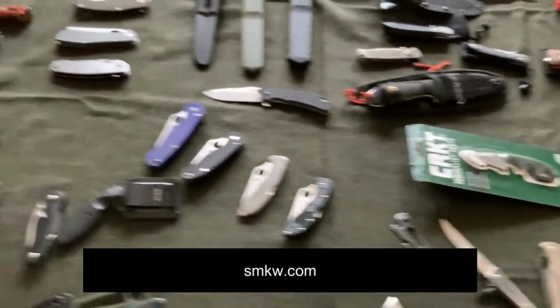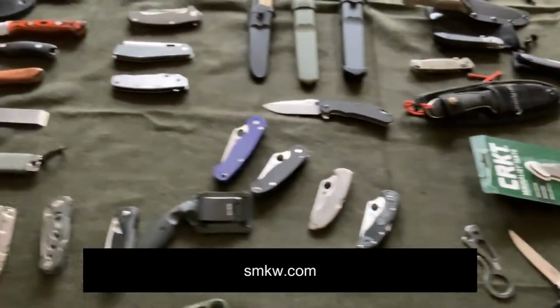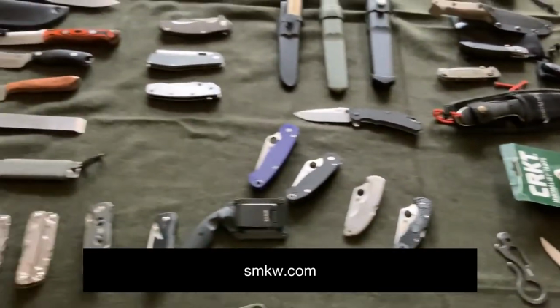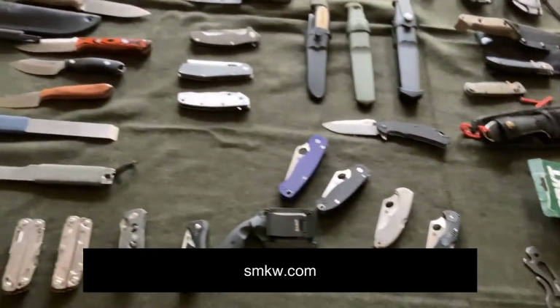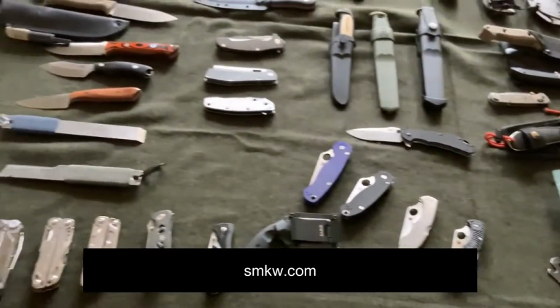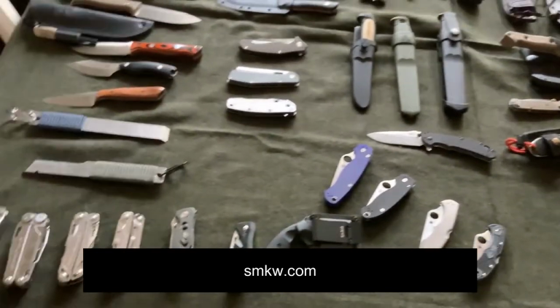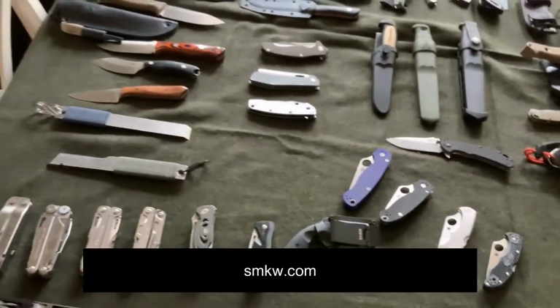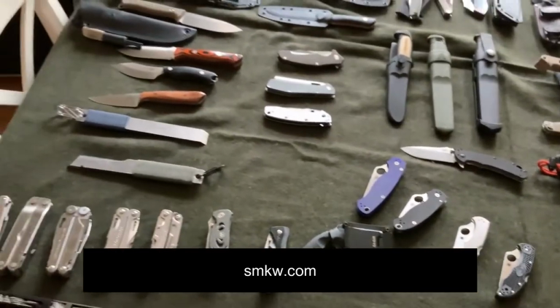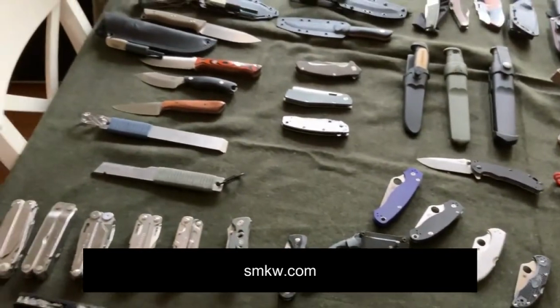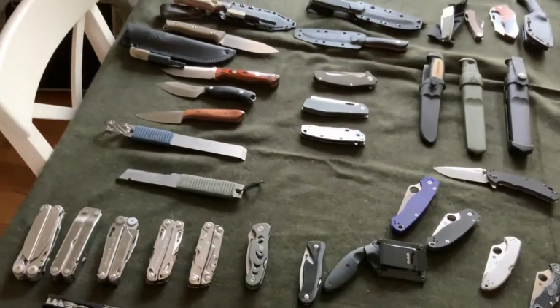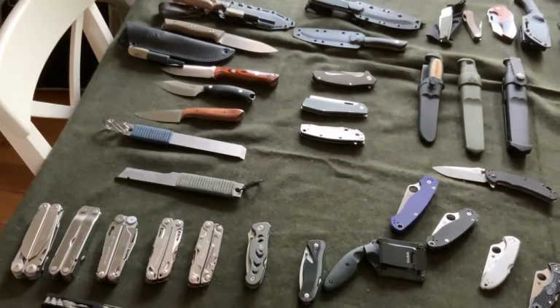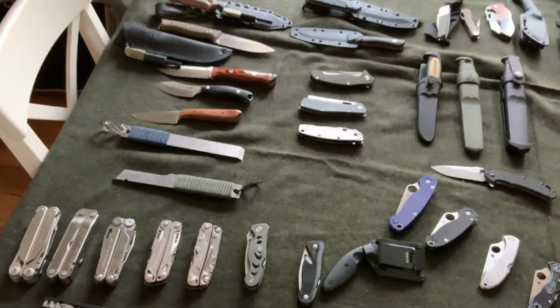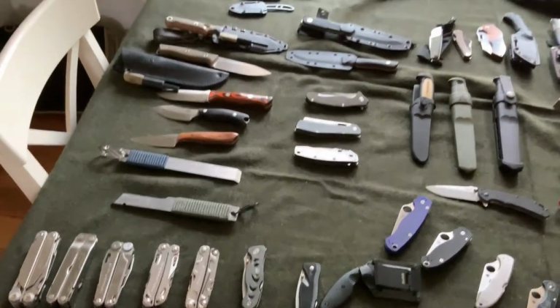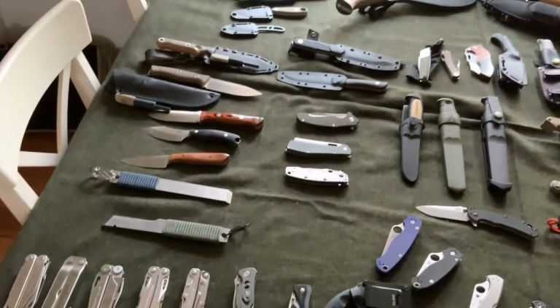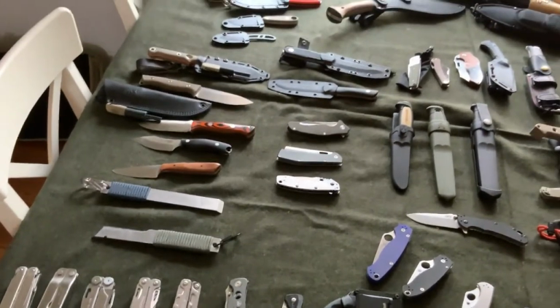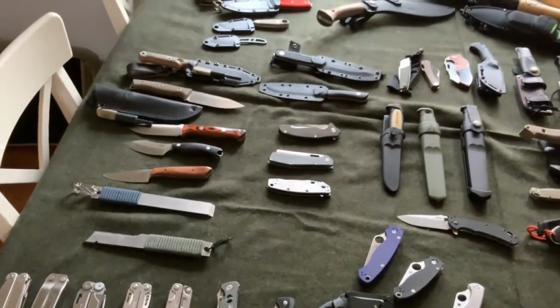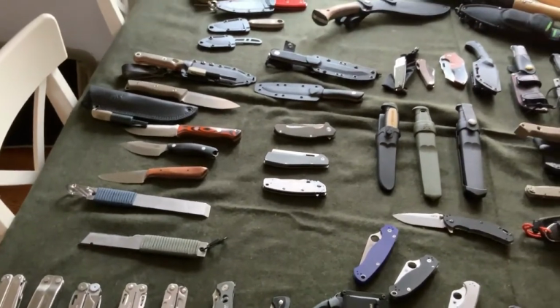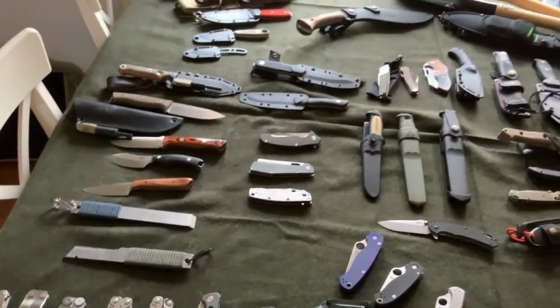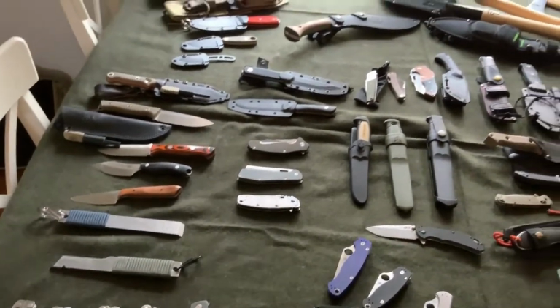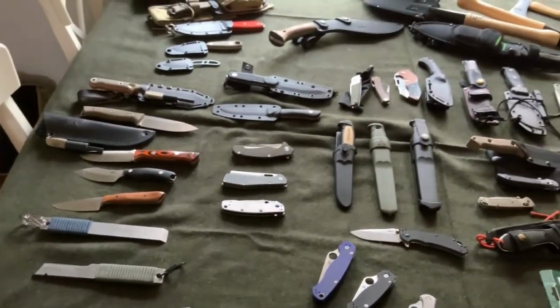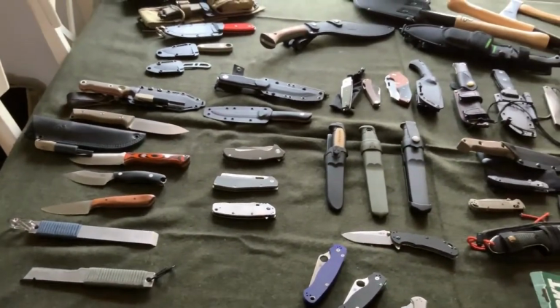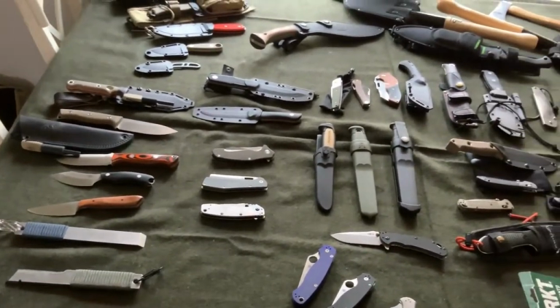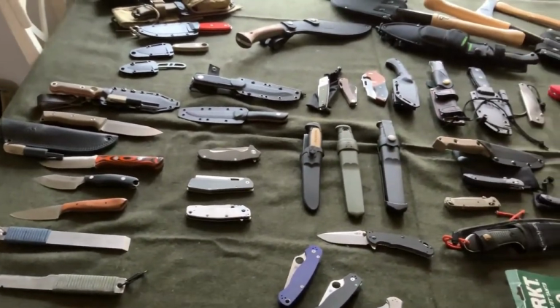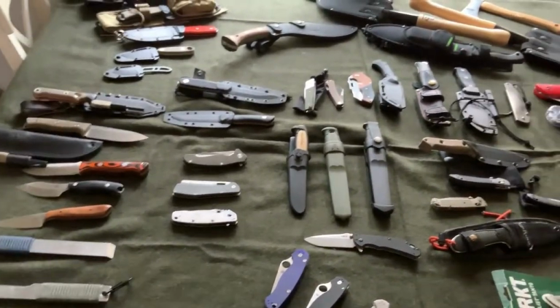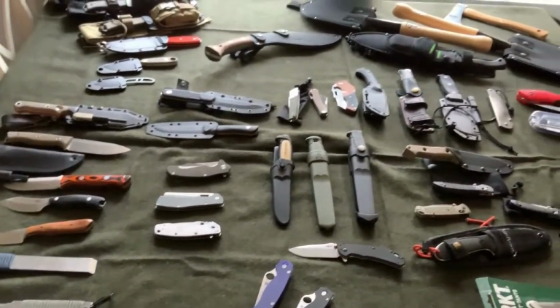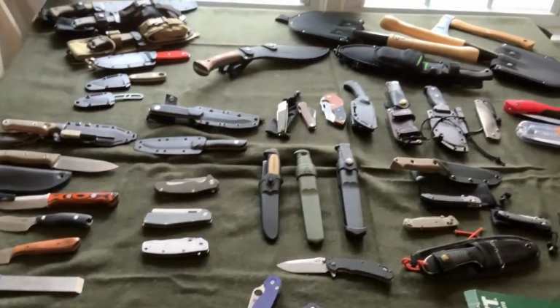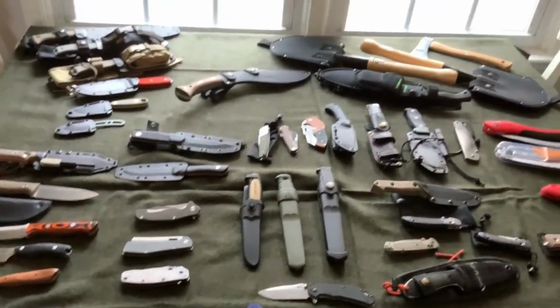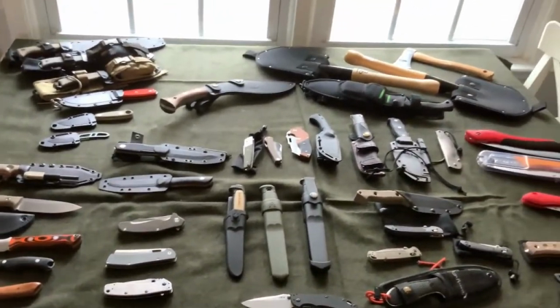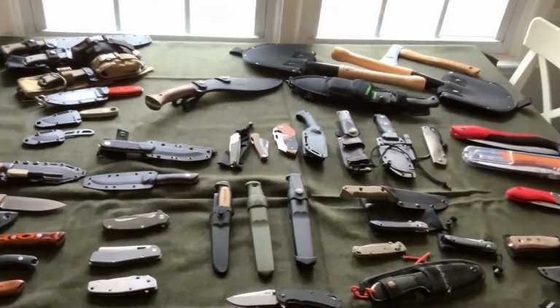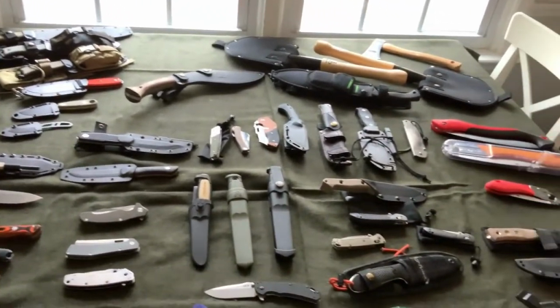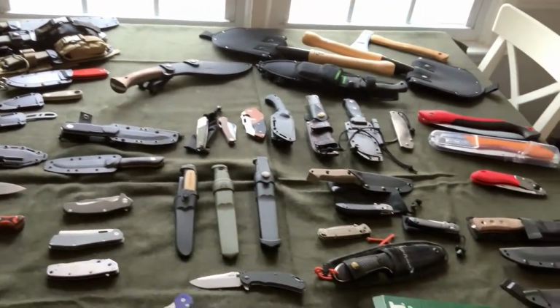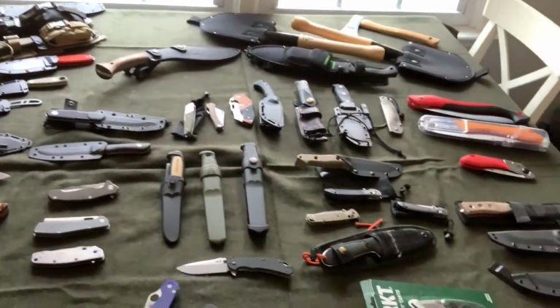I'll show you a few more knives that I have — the ones that are in my girlfriend's get-home bag.